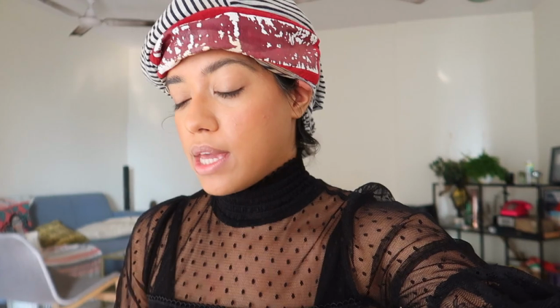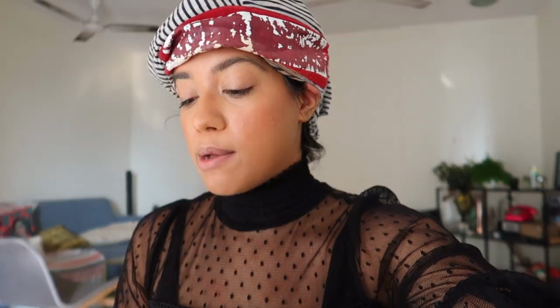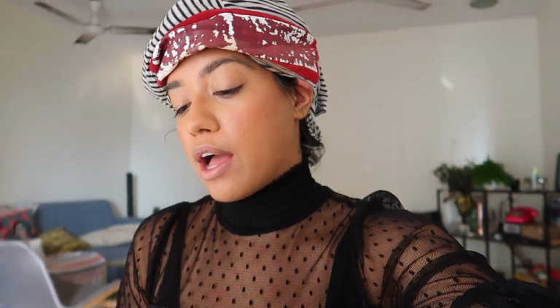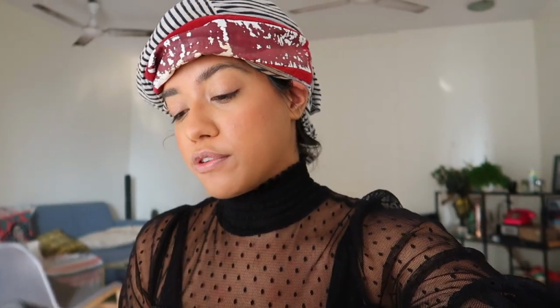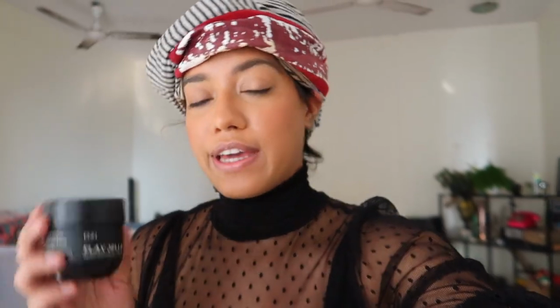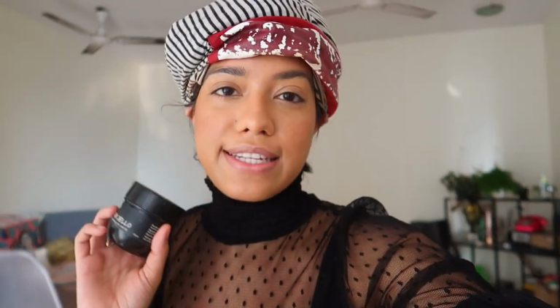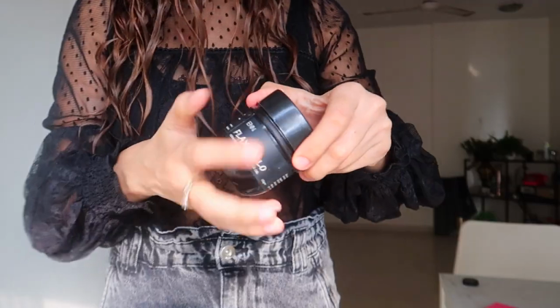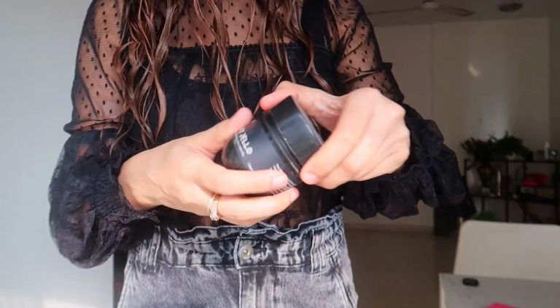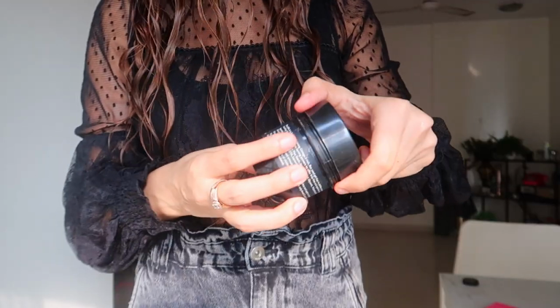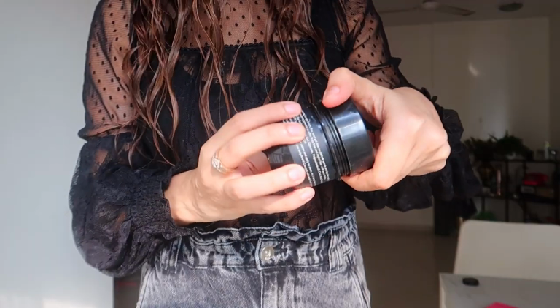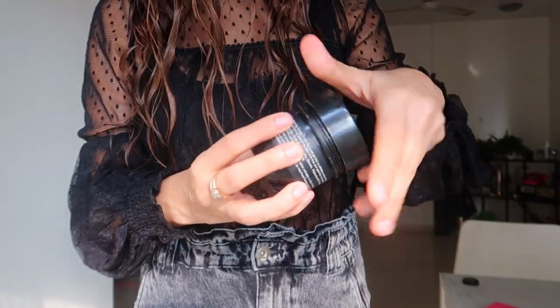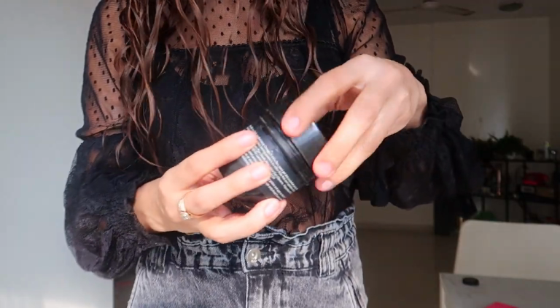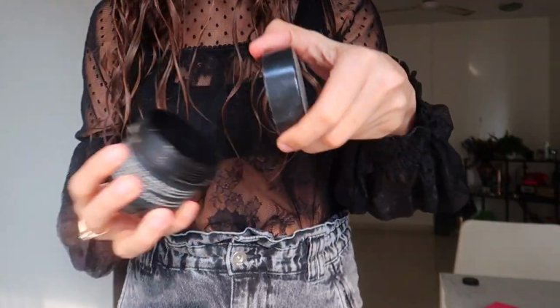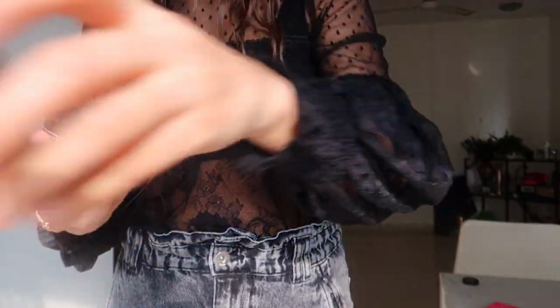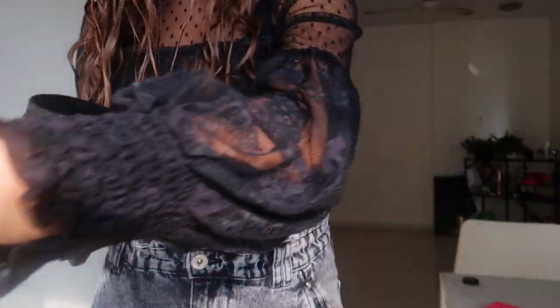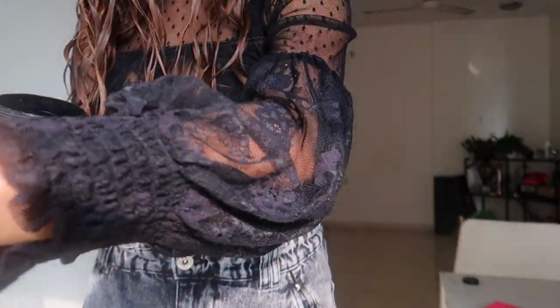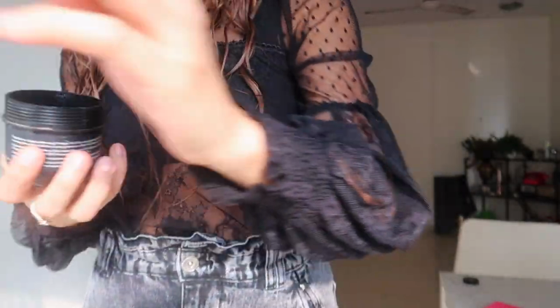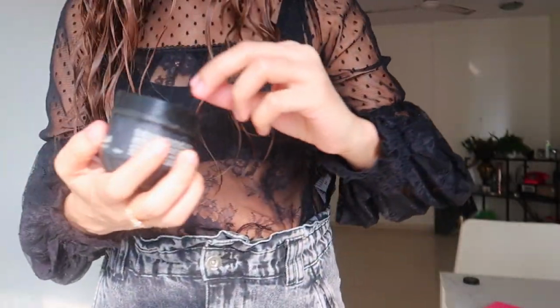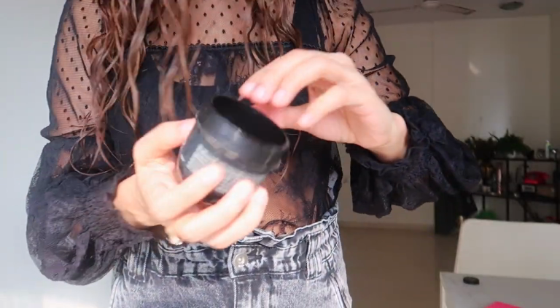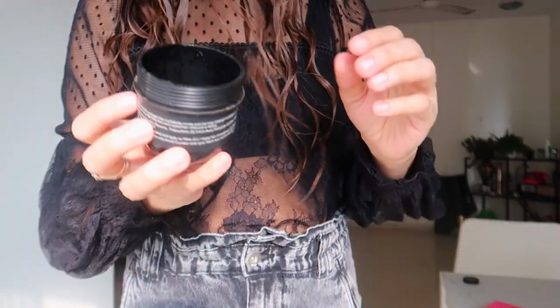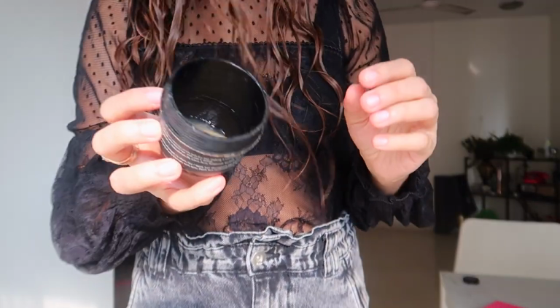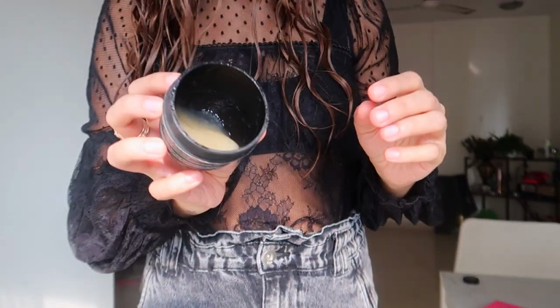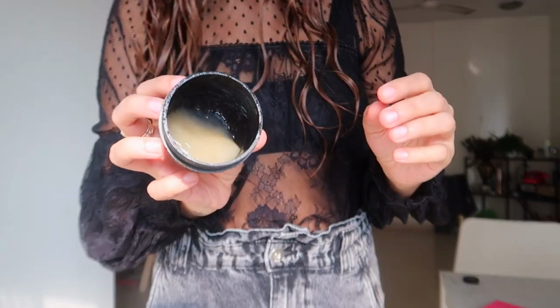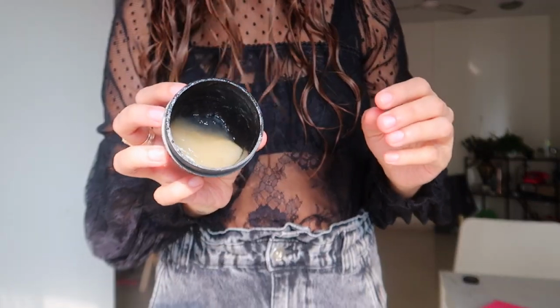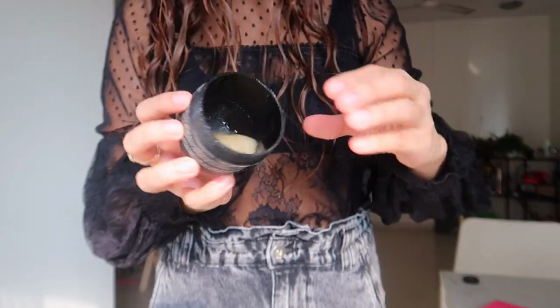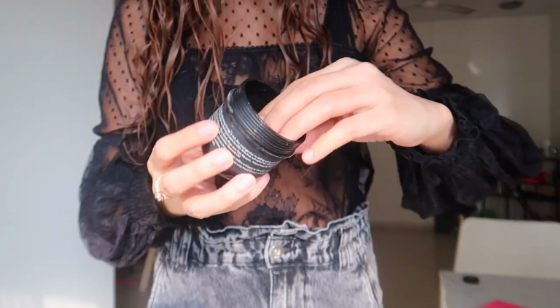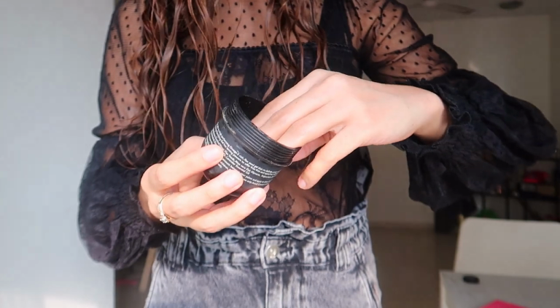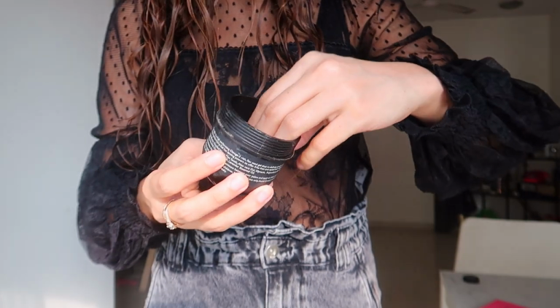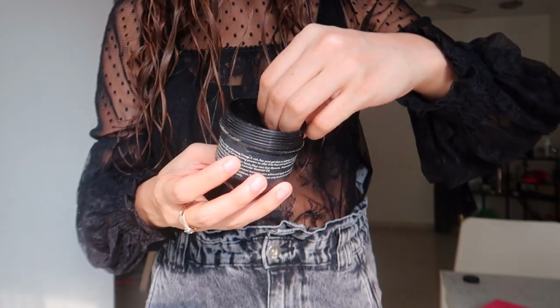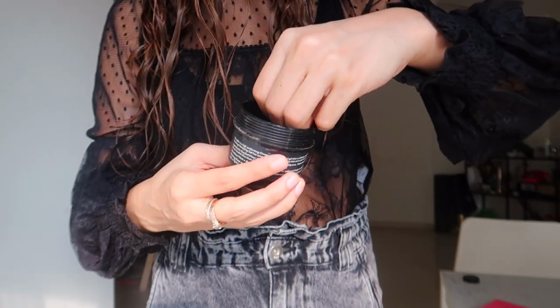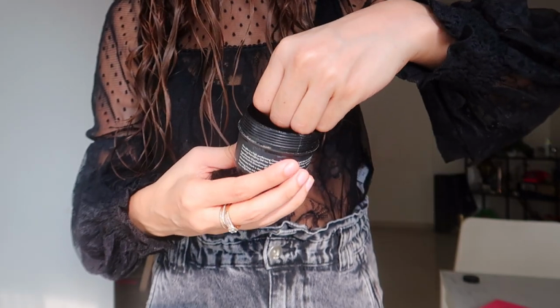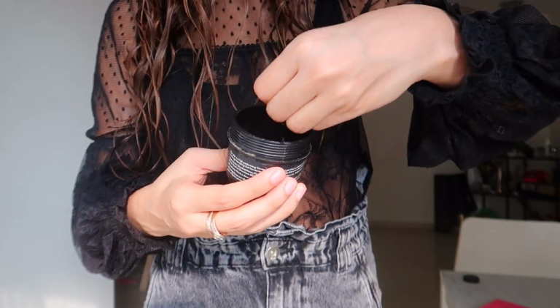I've done half my makeup and now I'm going to take this flax jello from Annie's Closet and use that to scrunch up my hair.